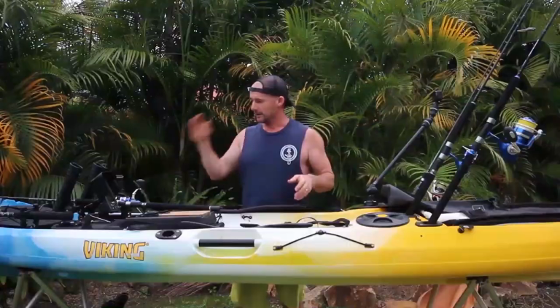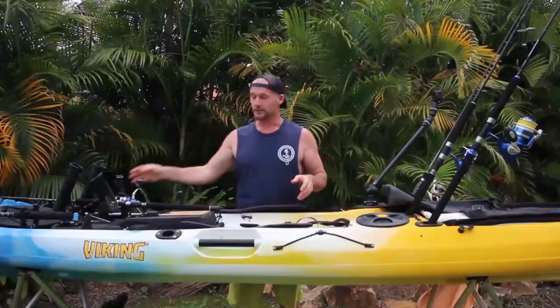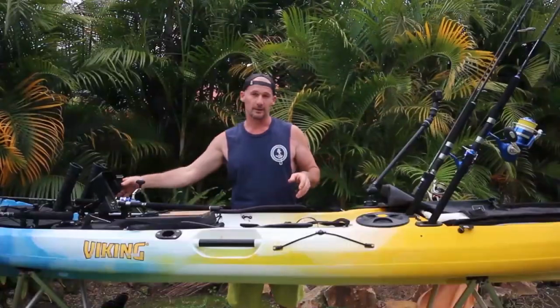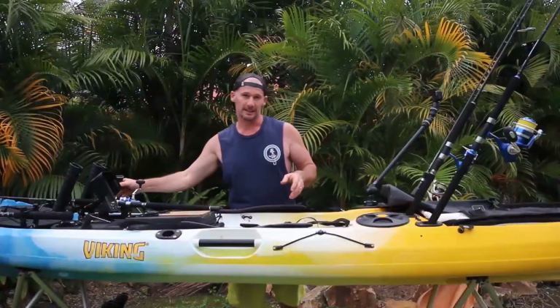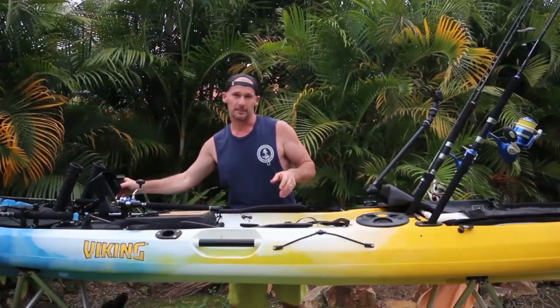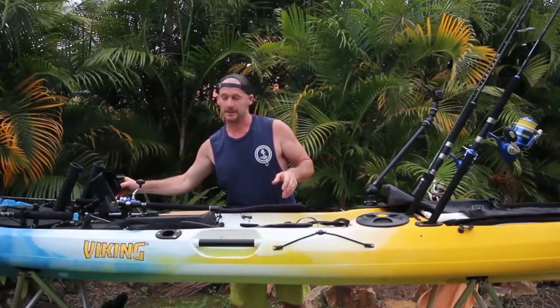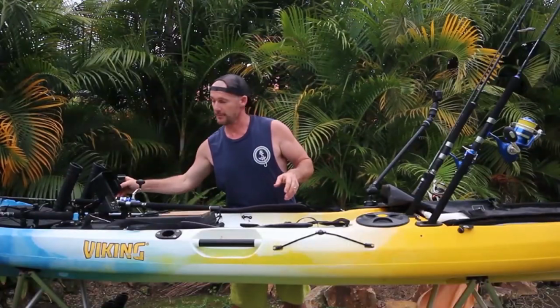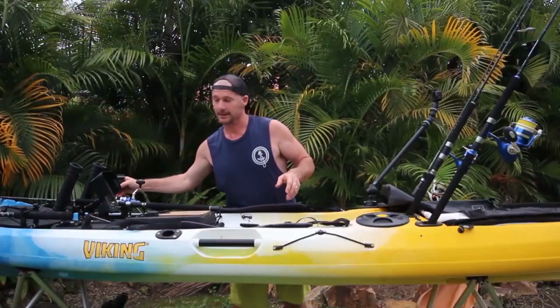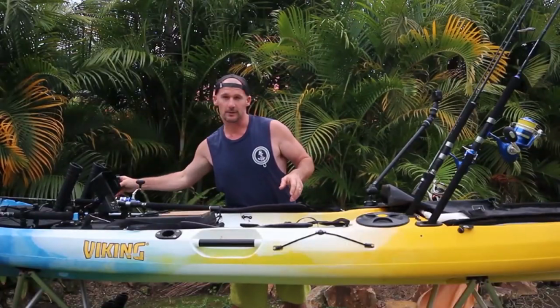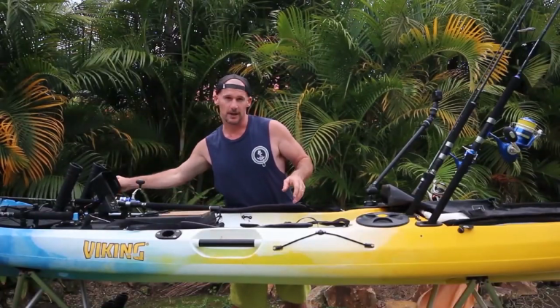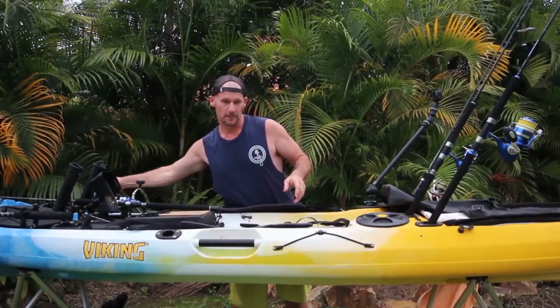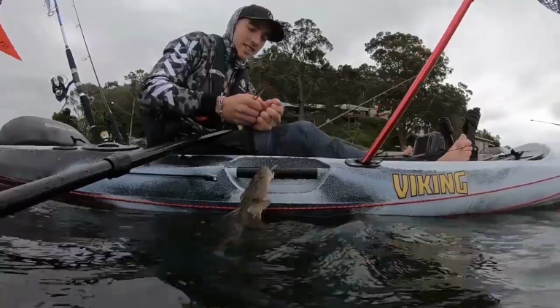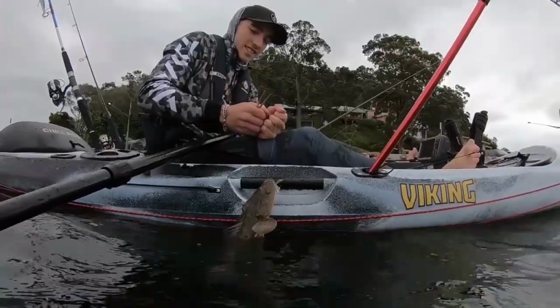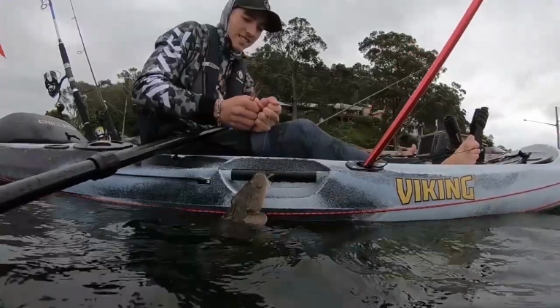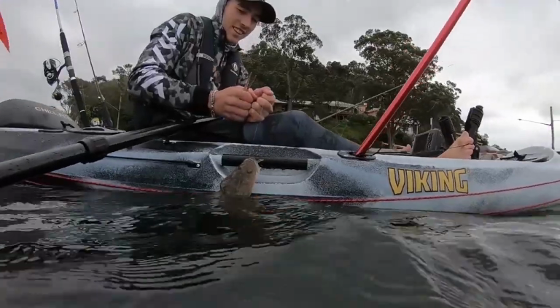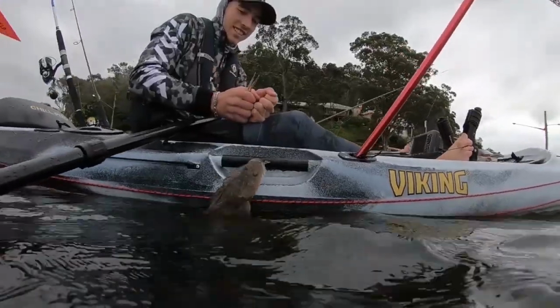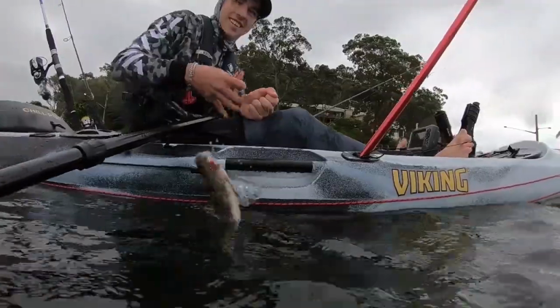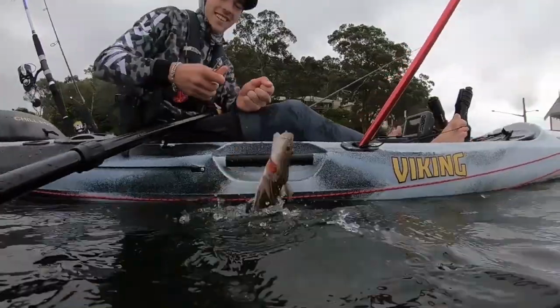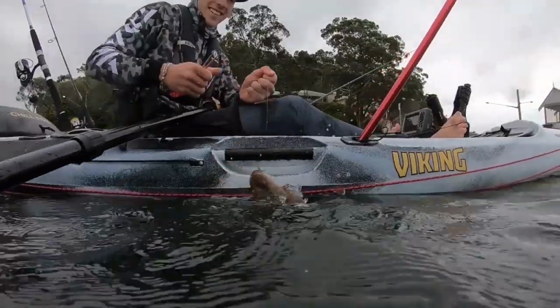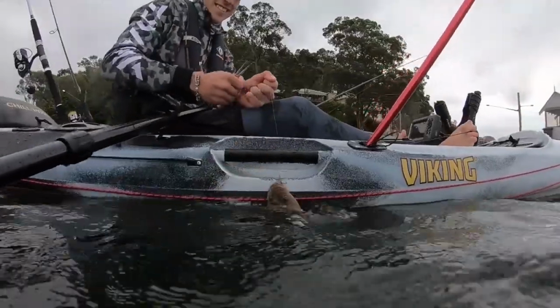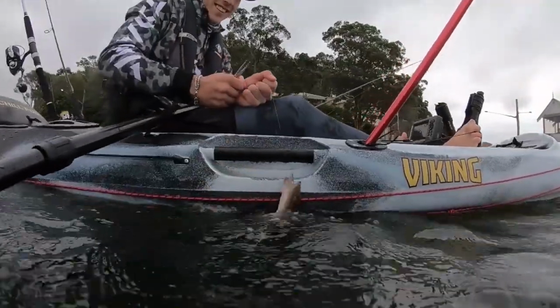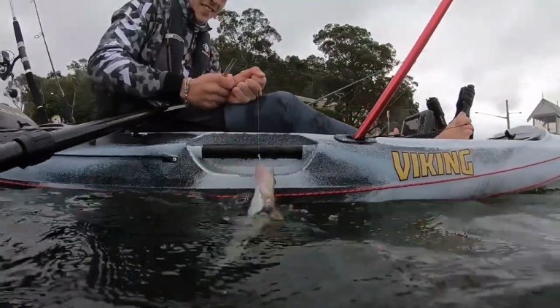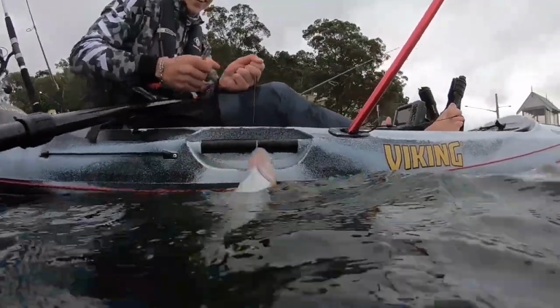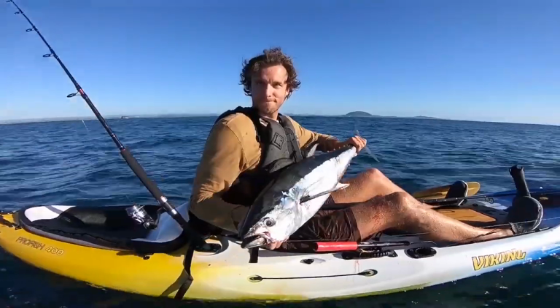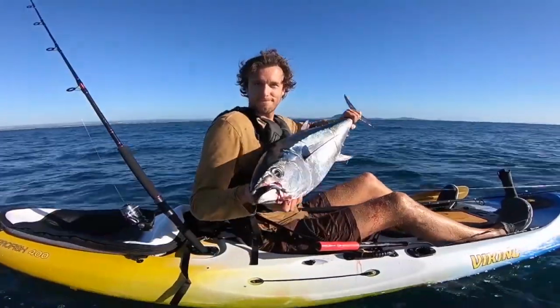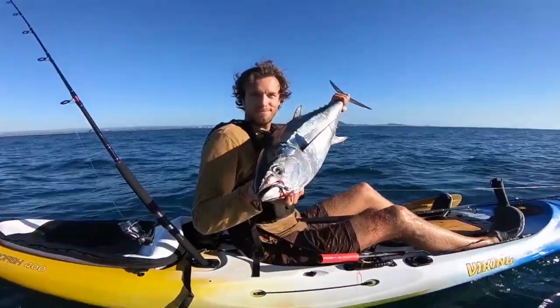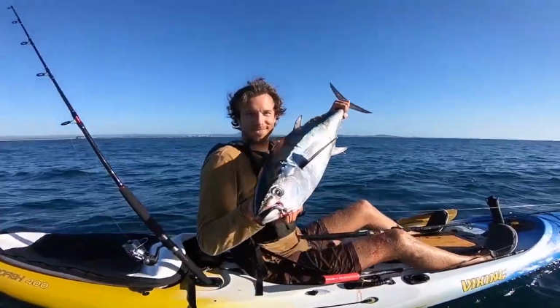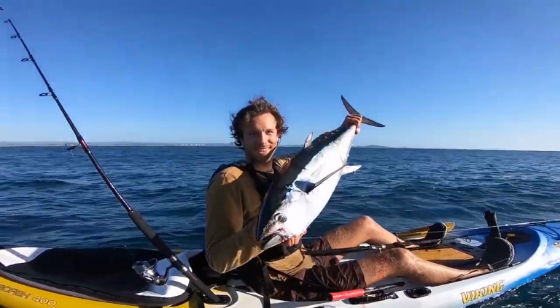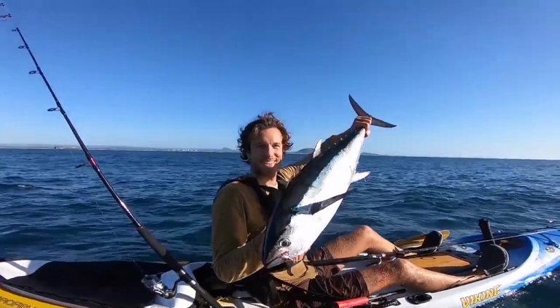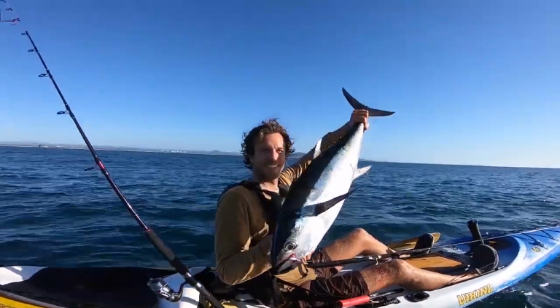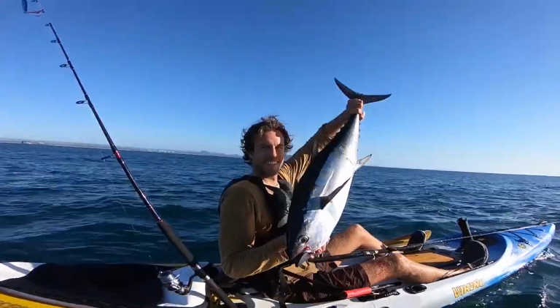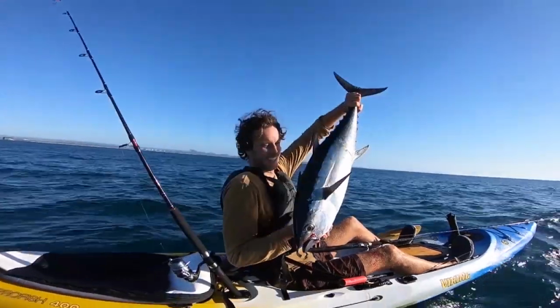I also really like that position for paddling alongside other people and filming them. I can position myself right in the action and that camera captures all the action.